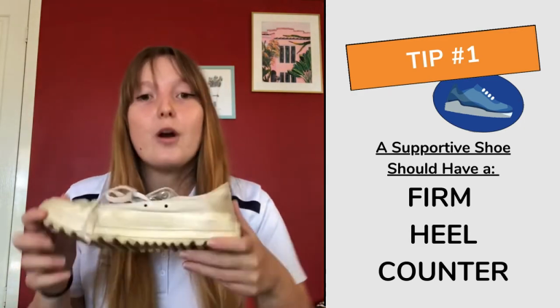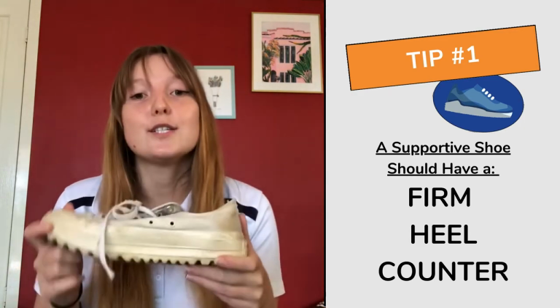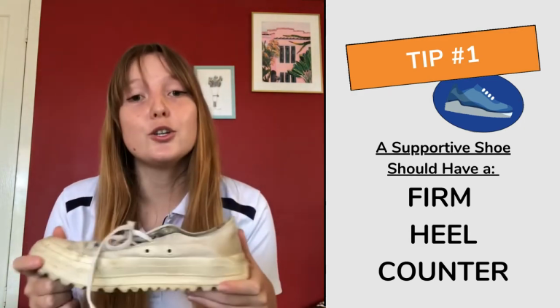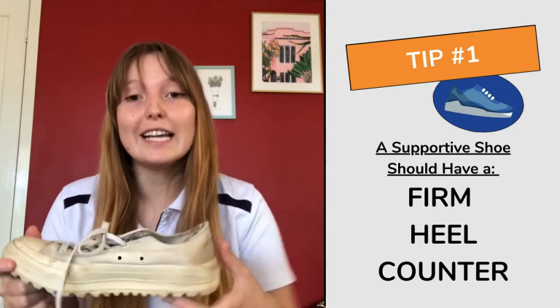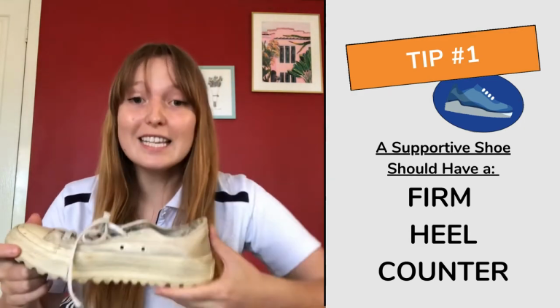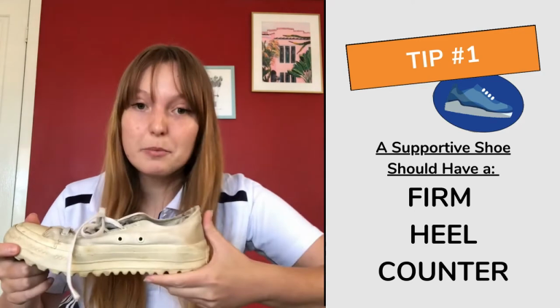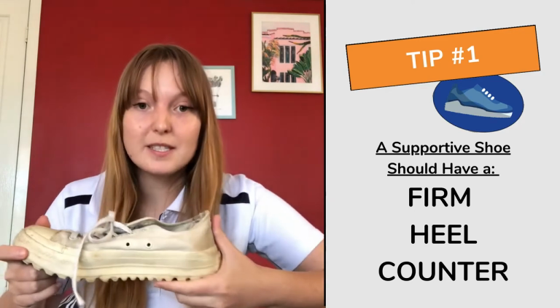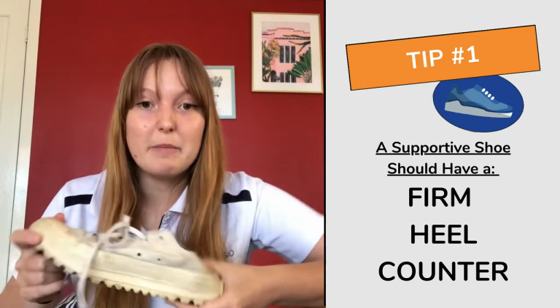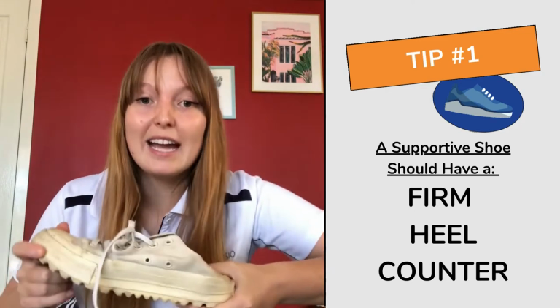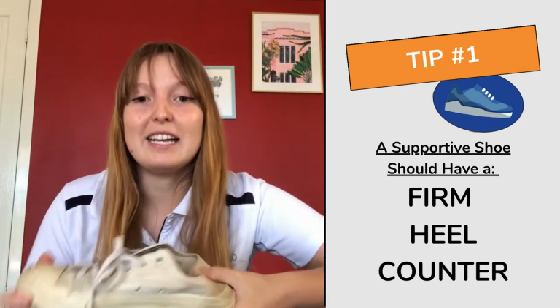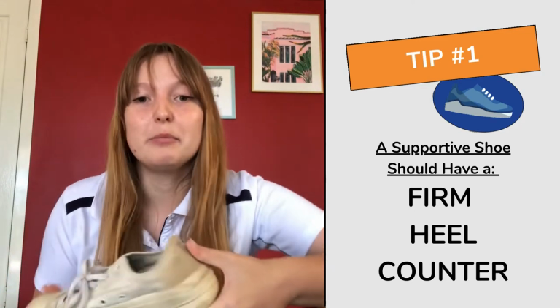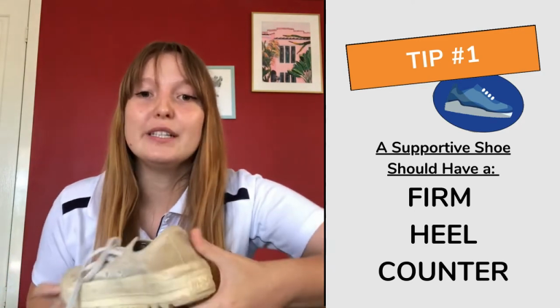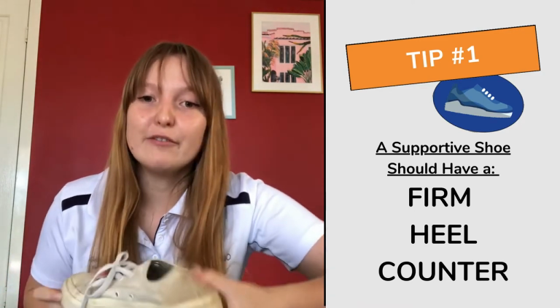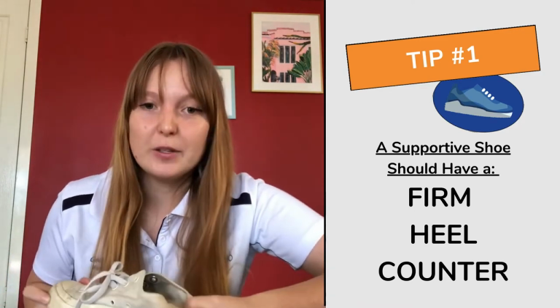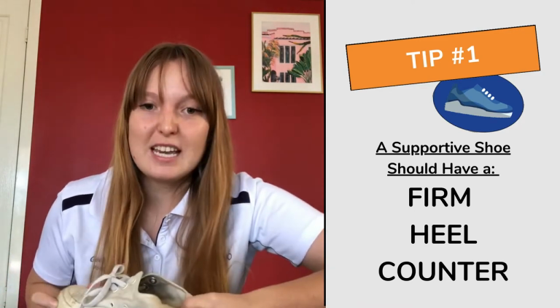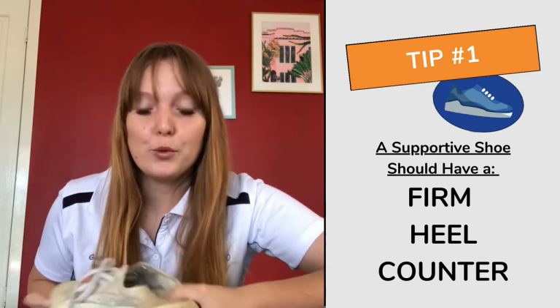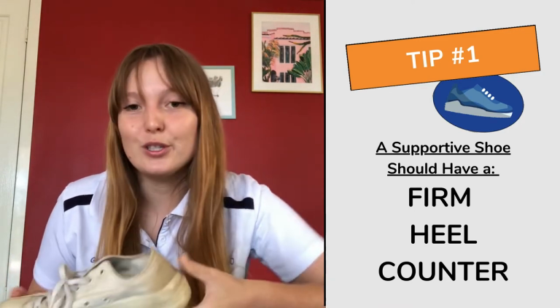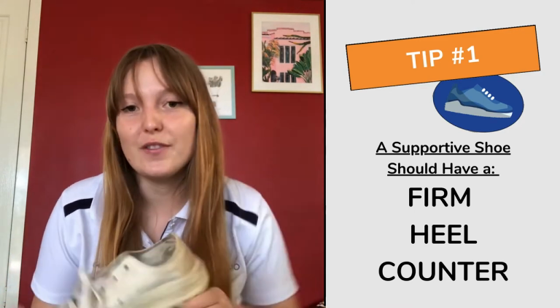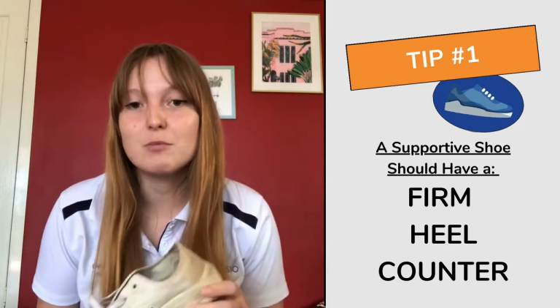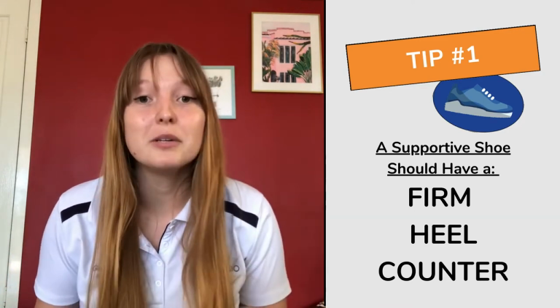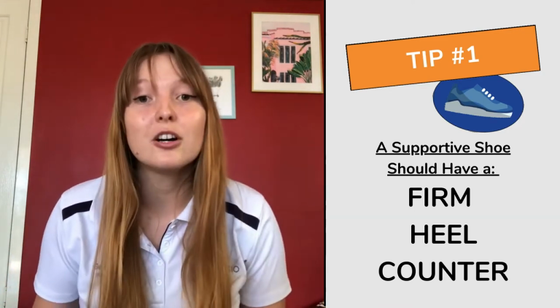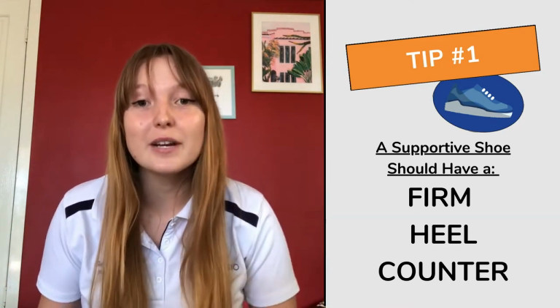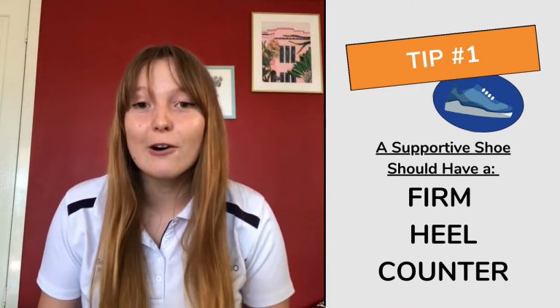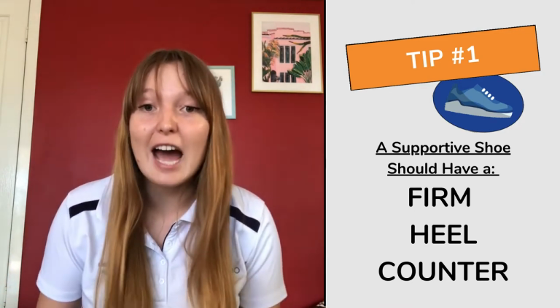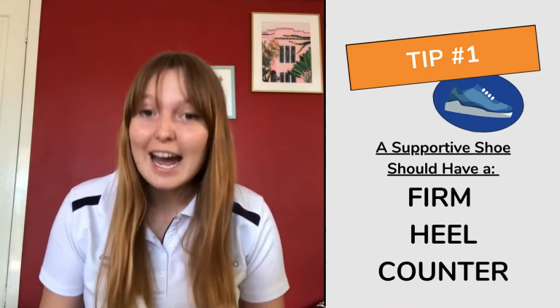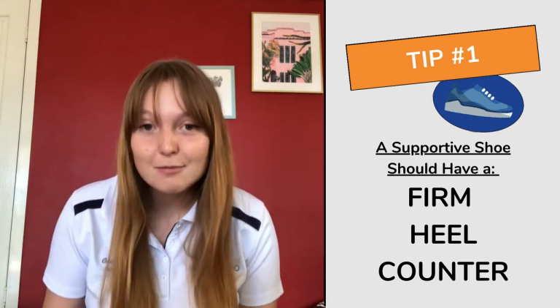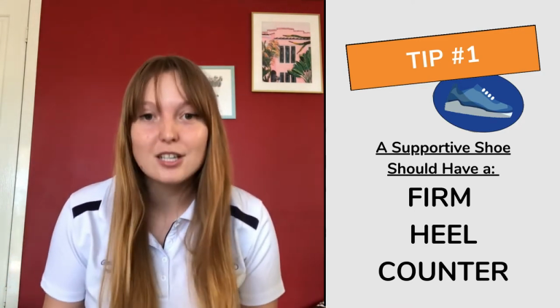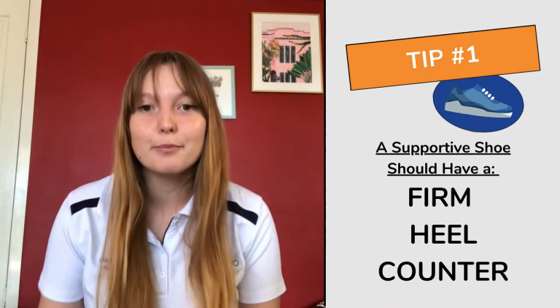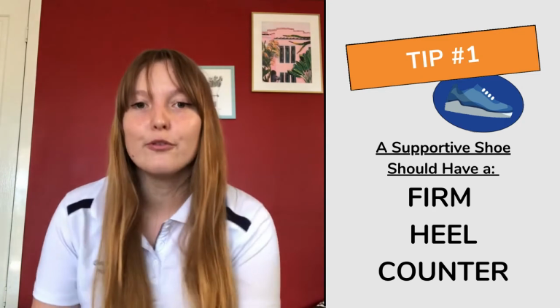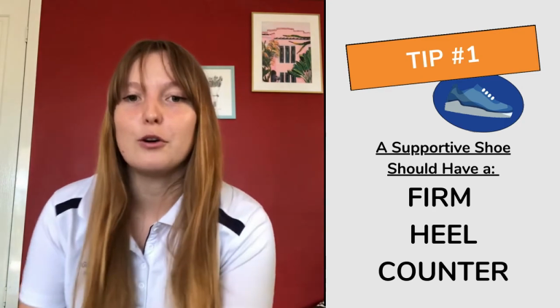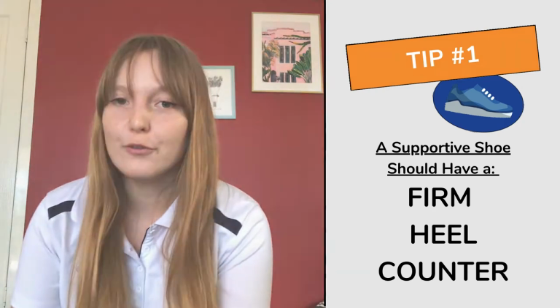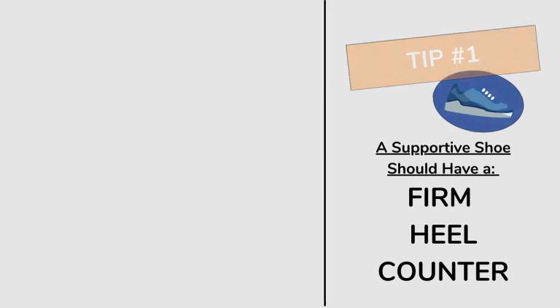Whereas a shoe like this — you press on the back and it completely folds inwards. So that's probably not going to offer as much support for your foot.